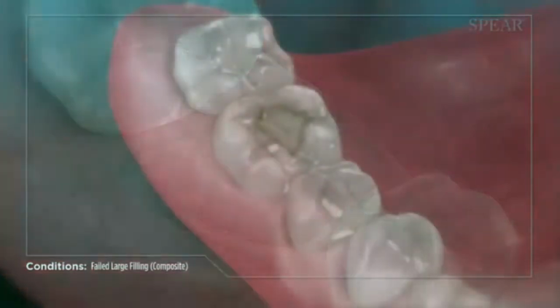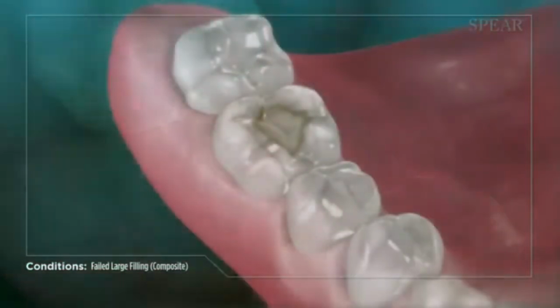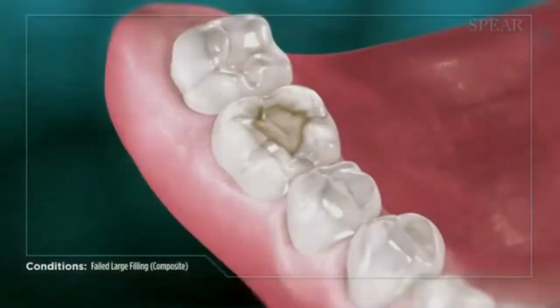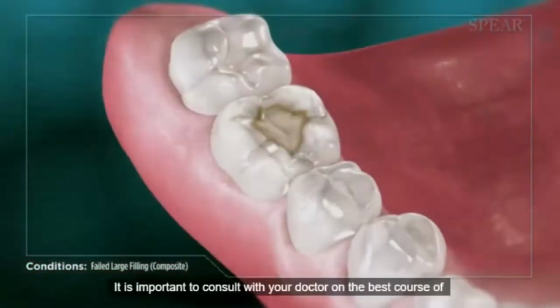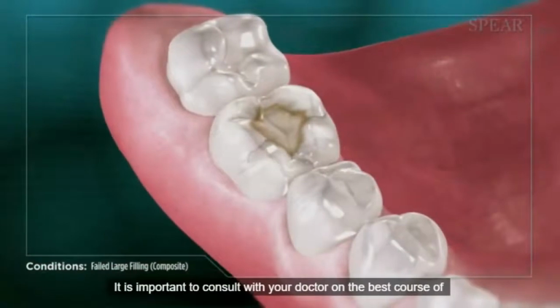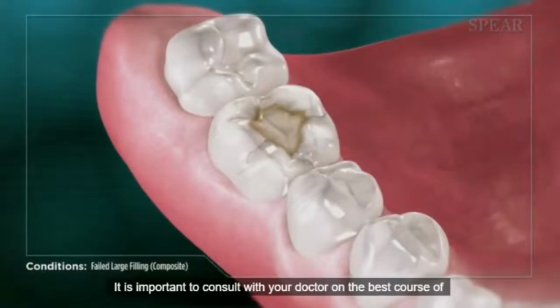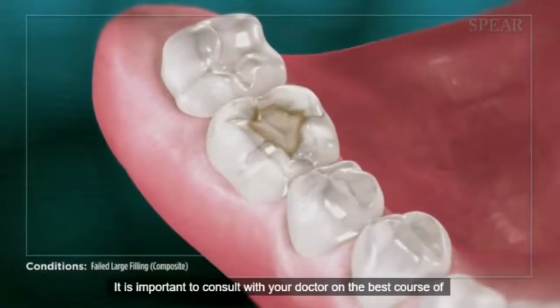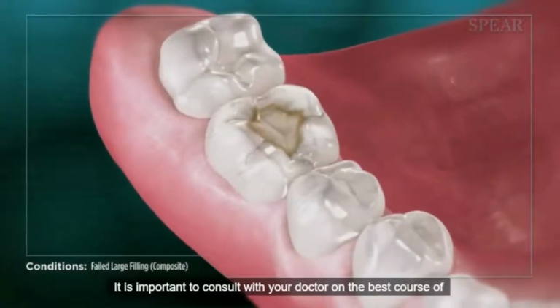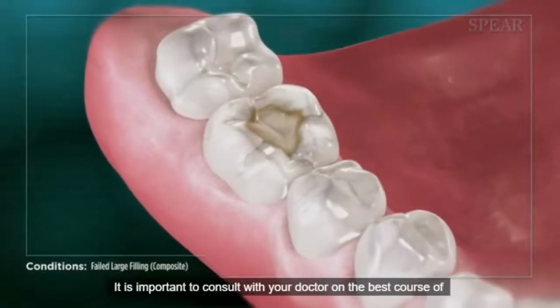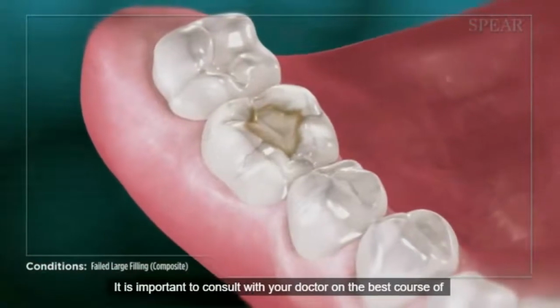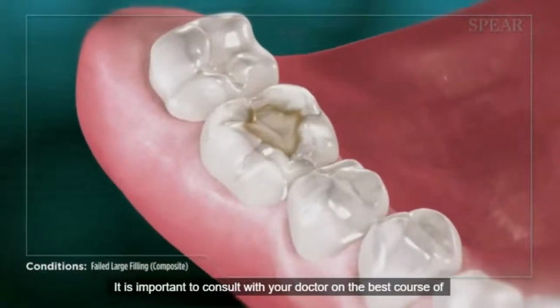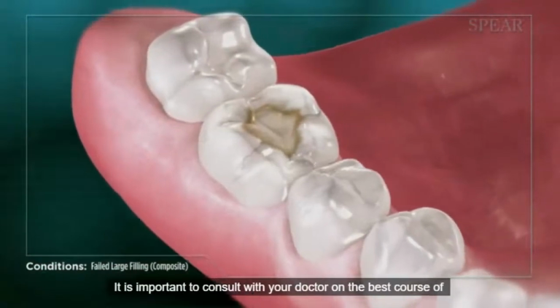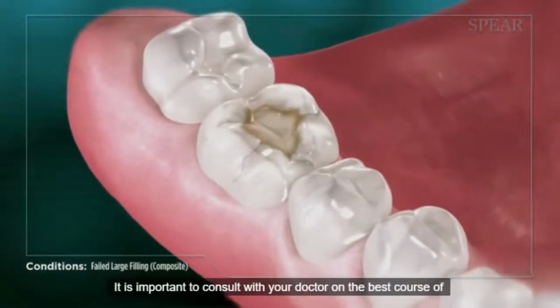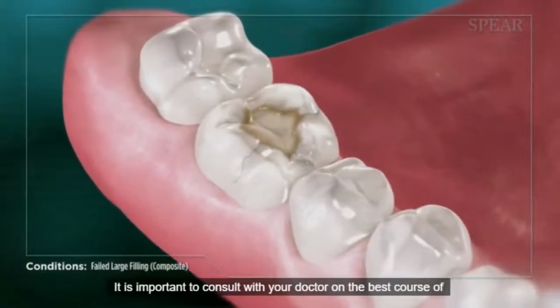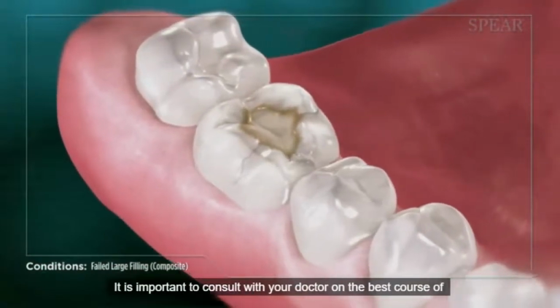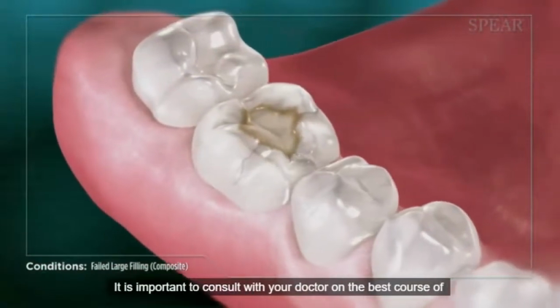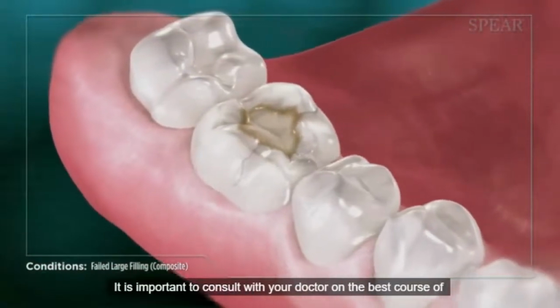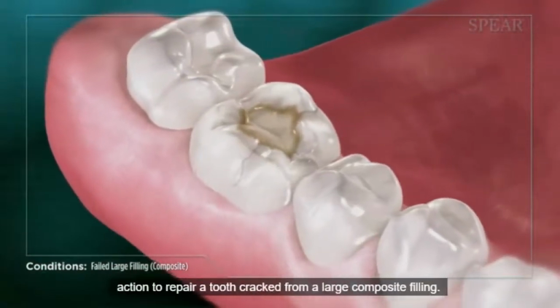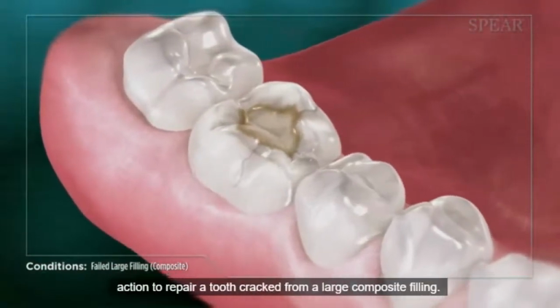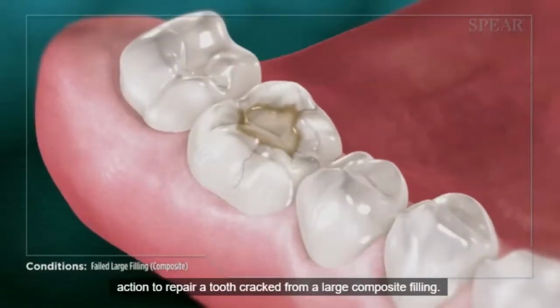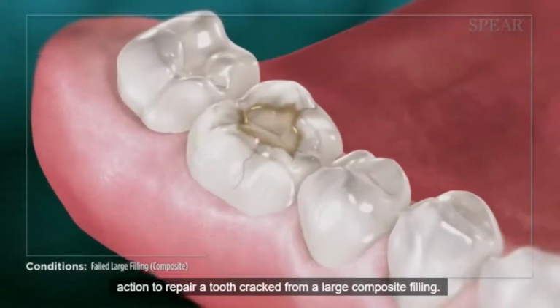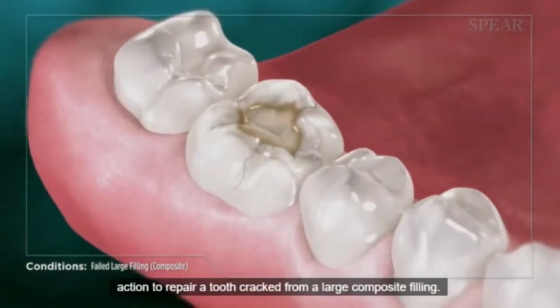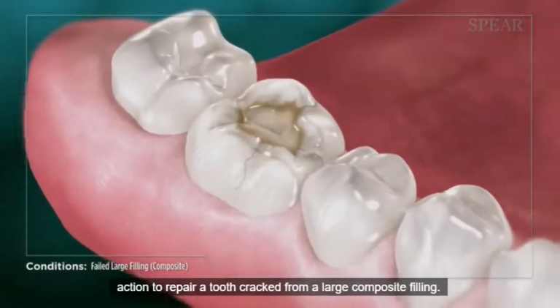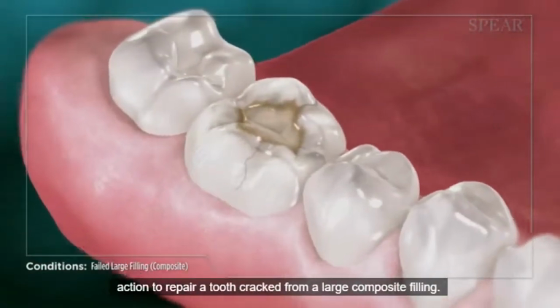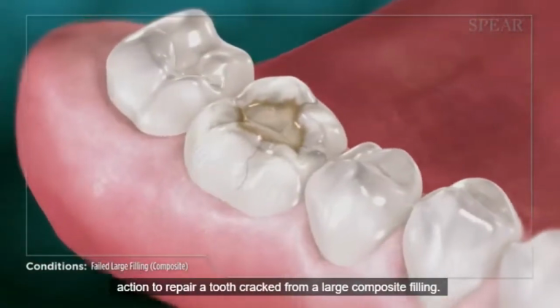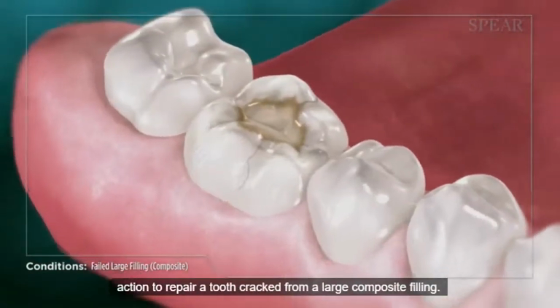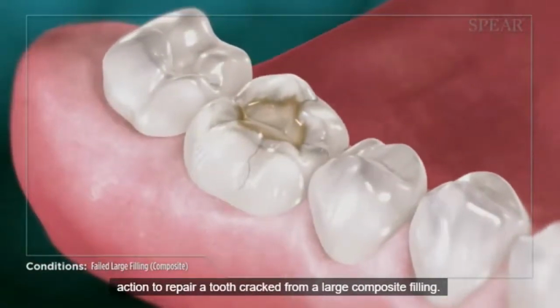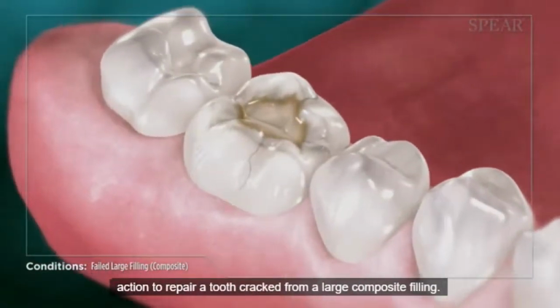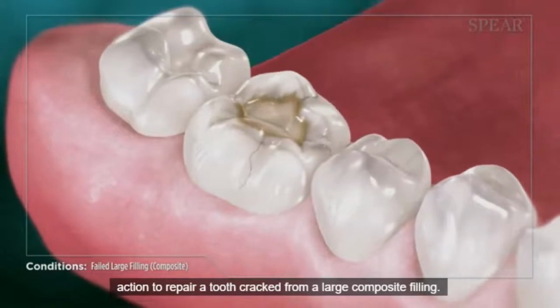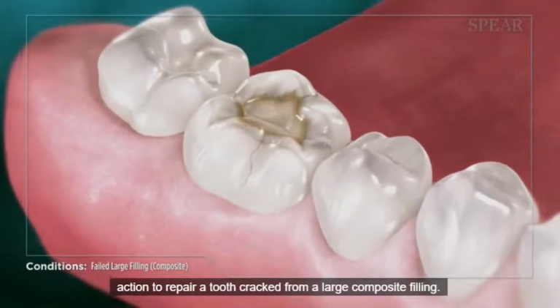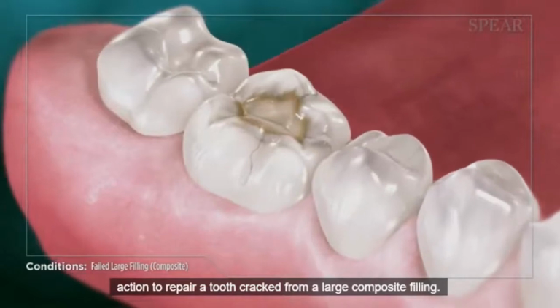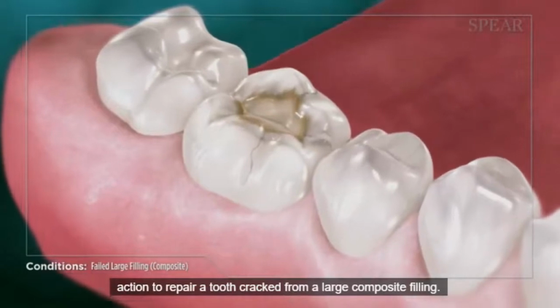It is important to consult with your doctor on the best course of action to repair a tooth cracked from a large composite filling.